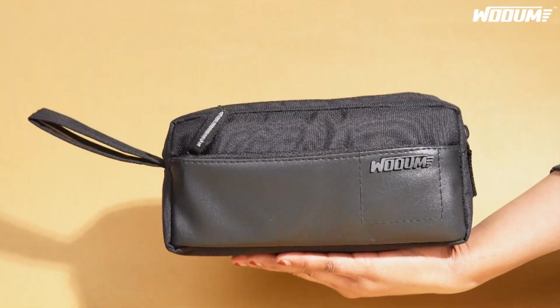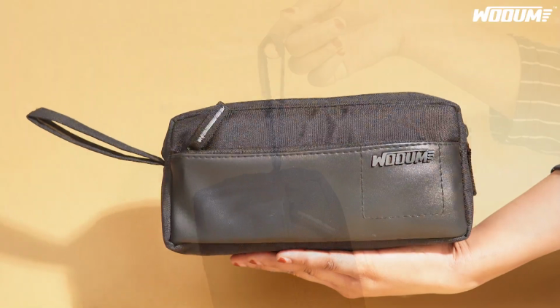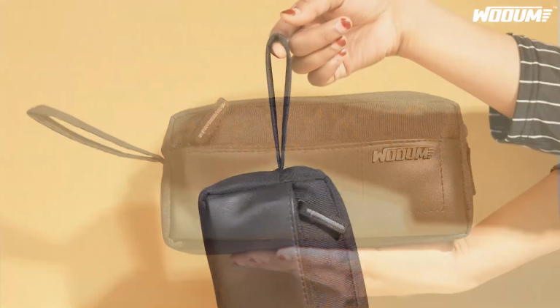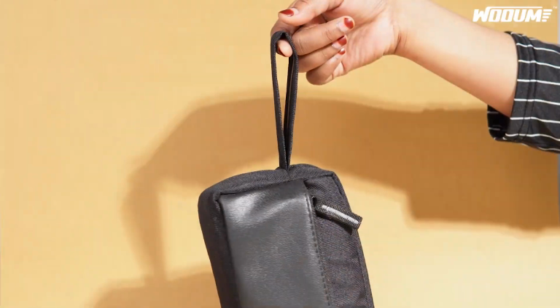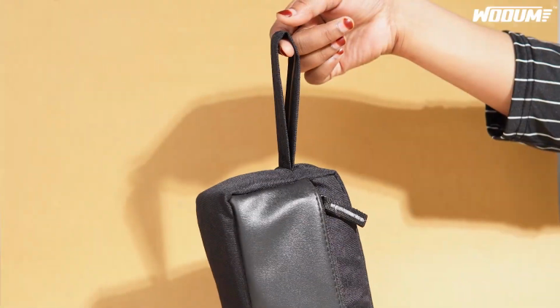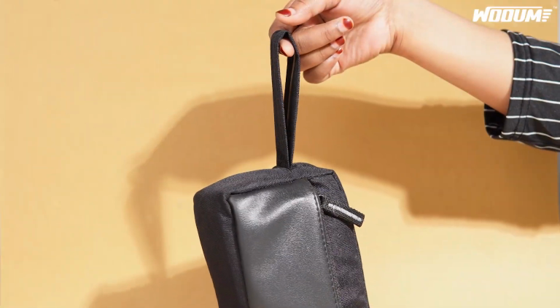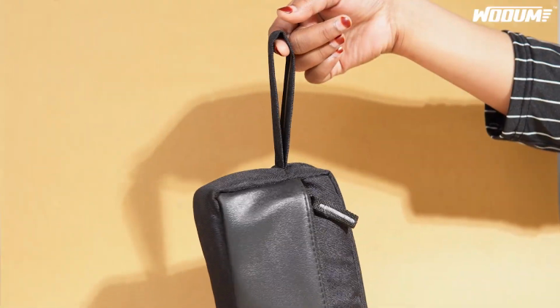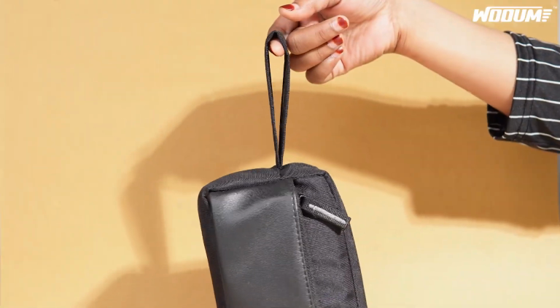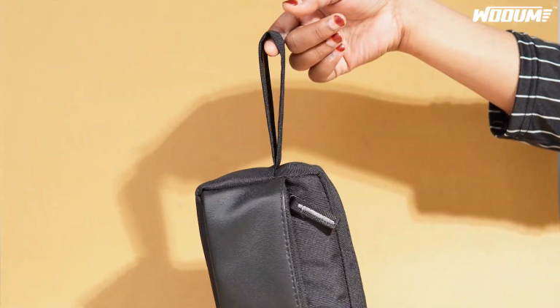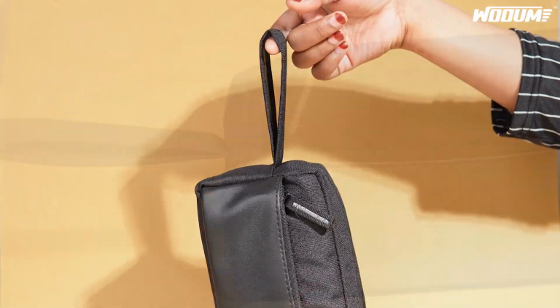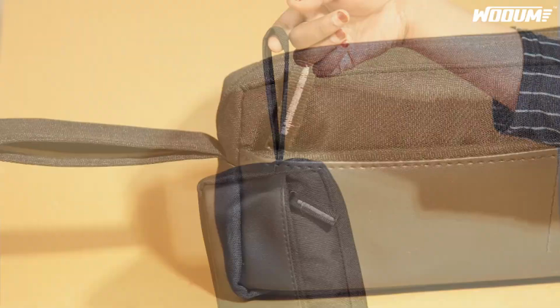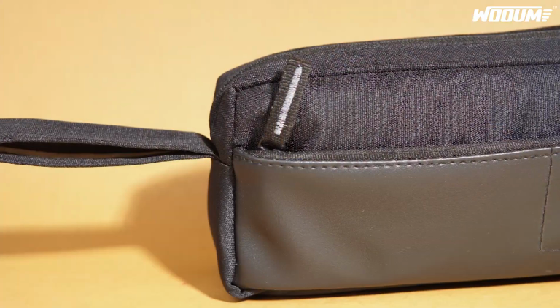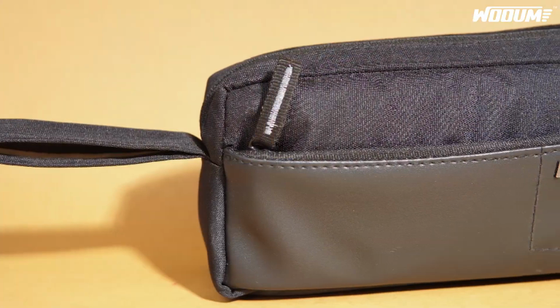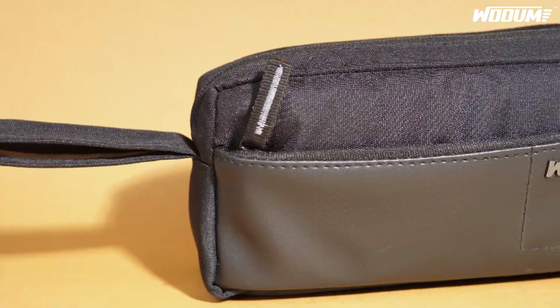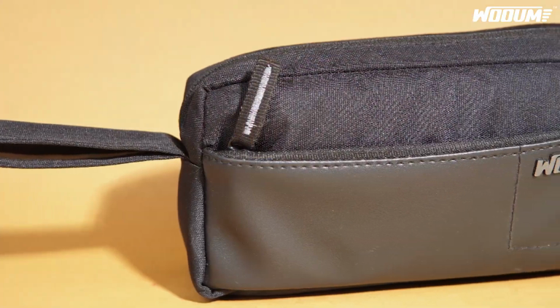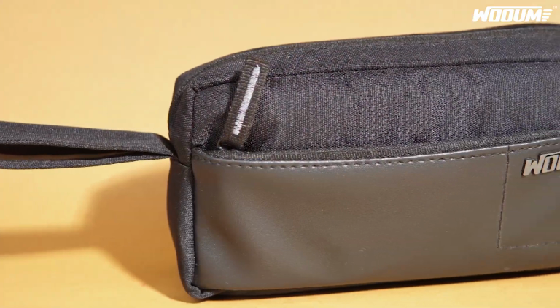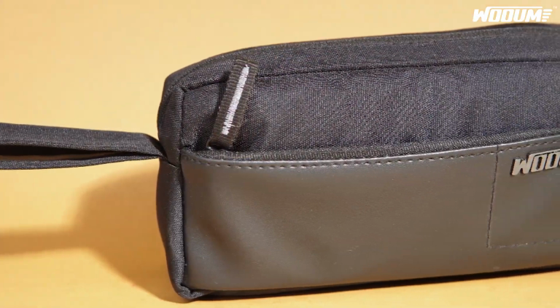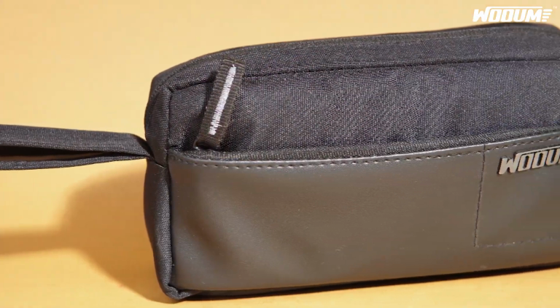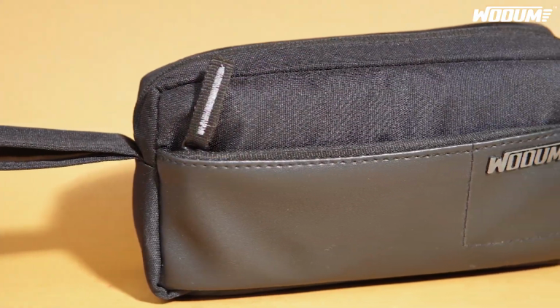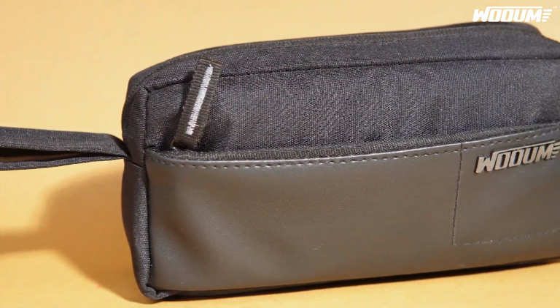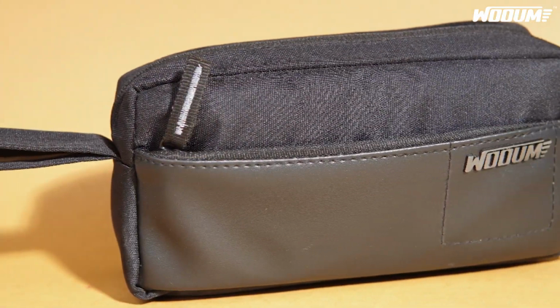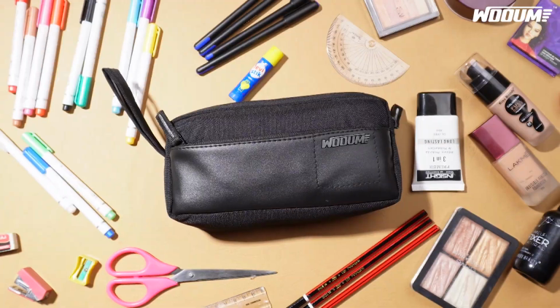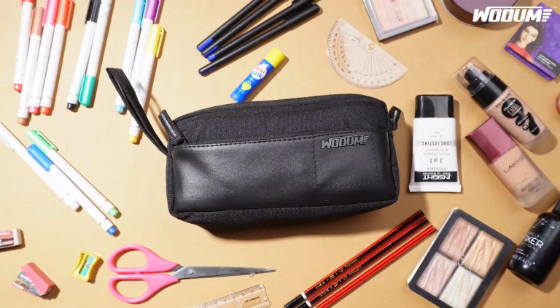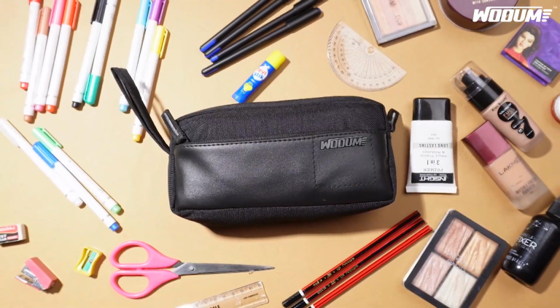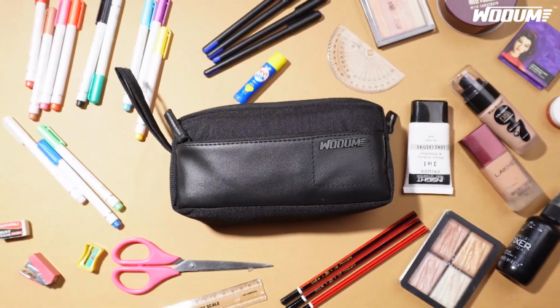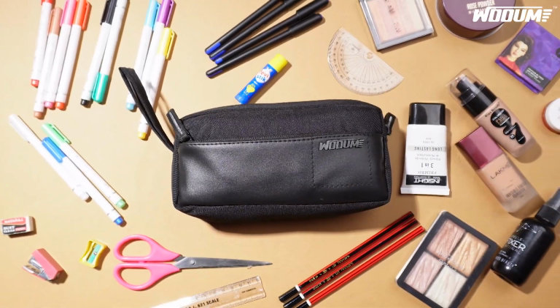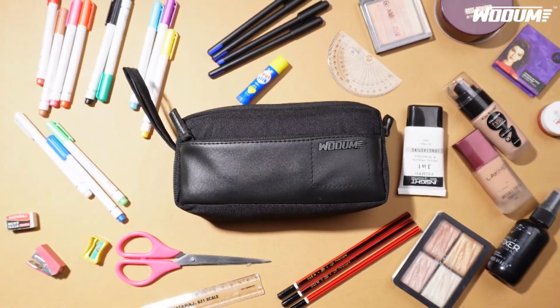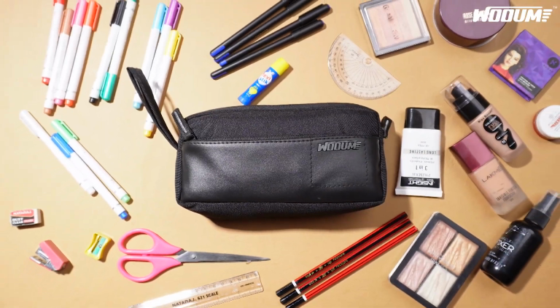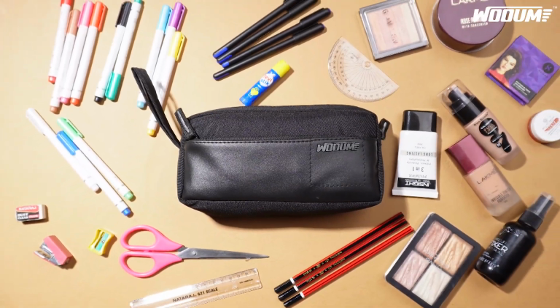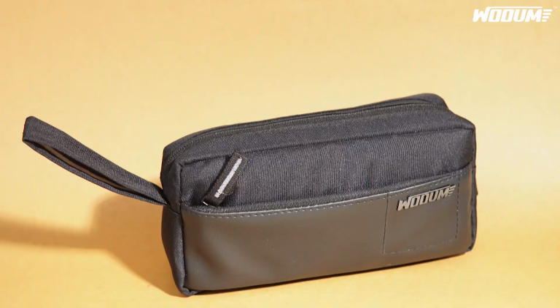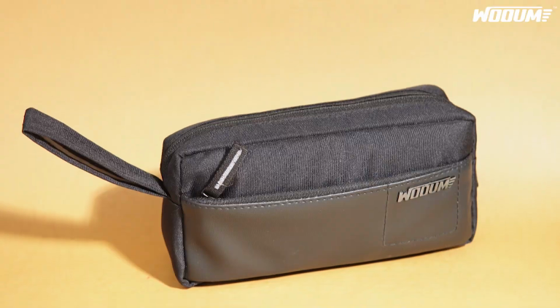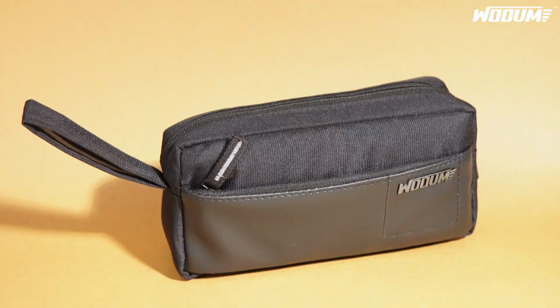Lightweight and compact, it's a versatile essential for pencils, crafts, travel, makeup, and more.